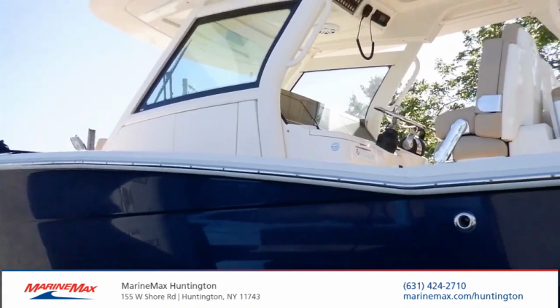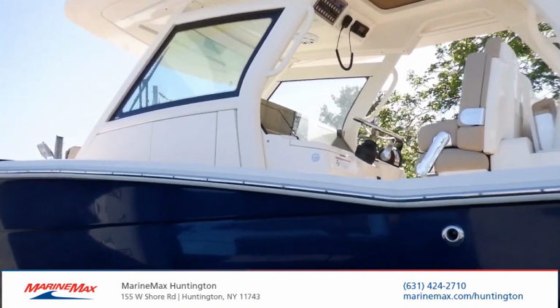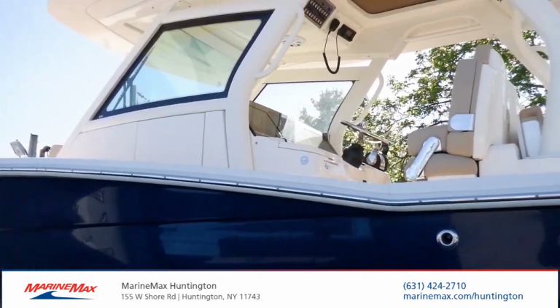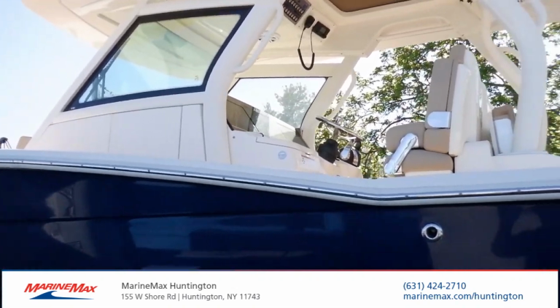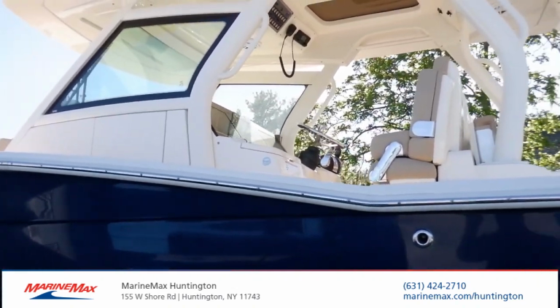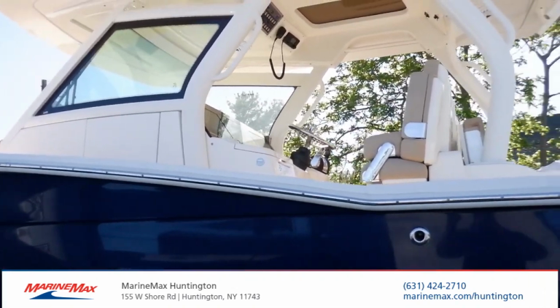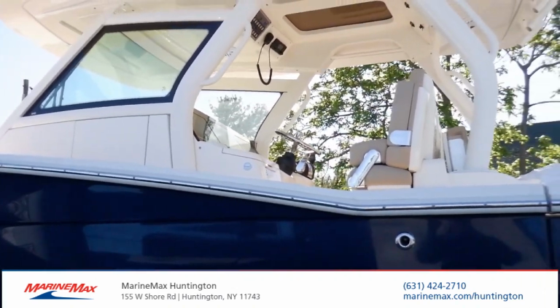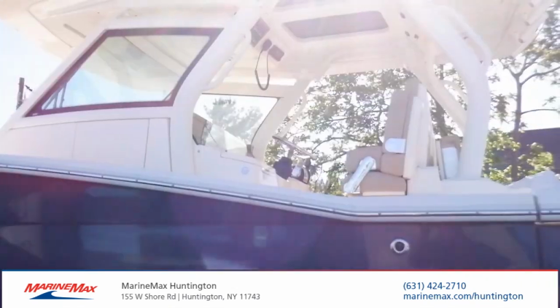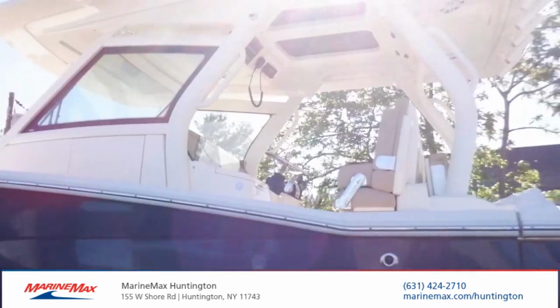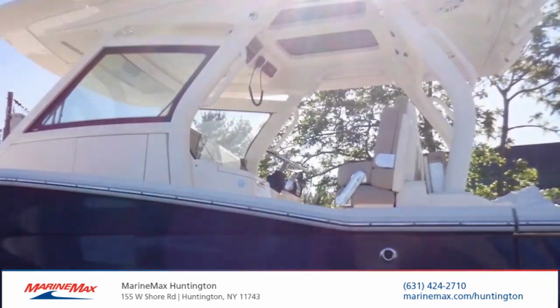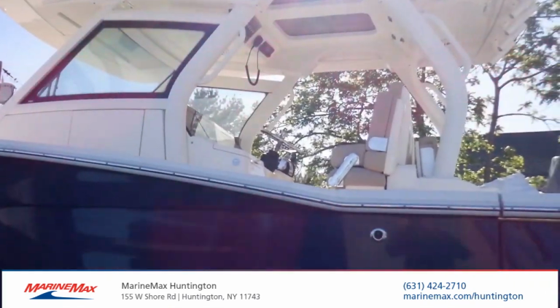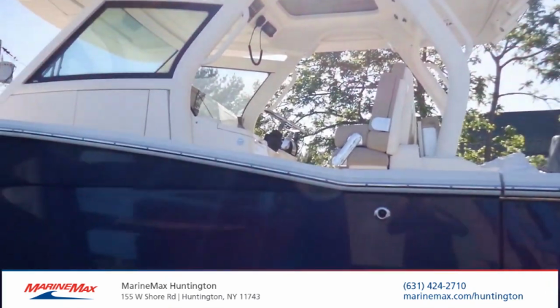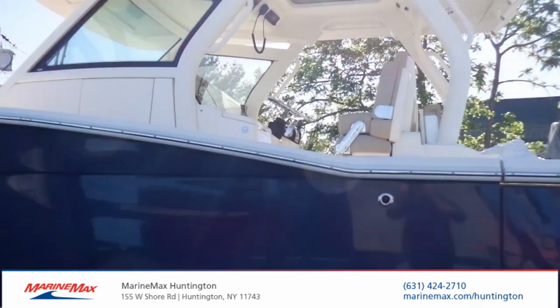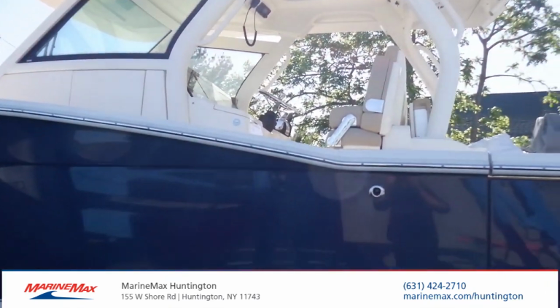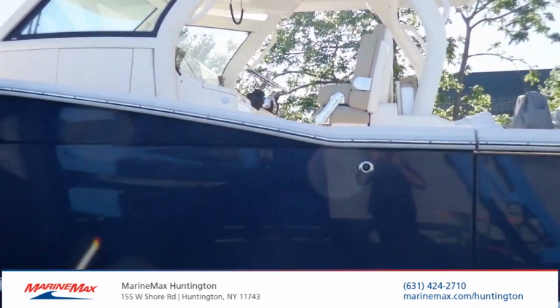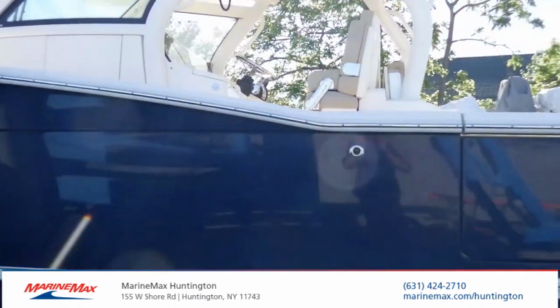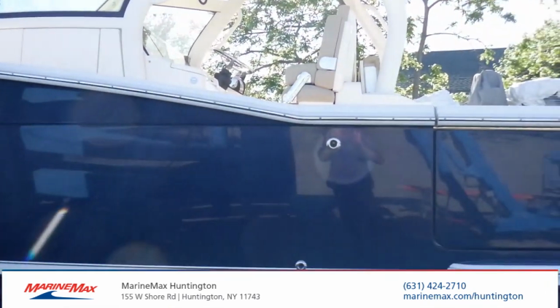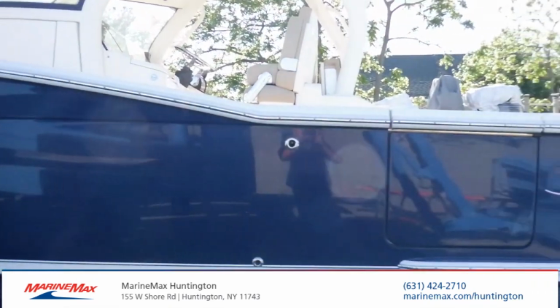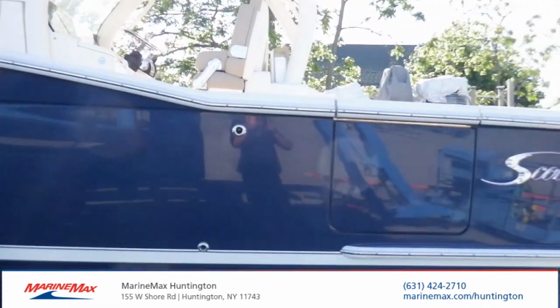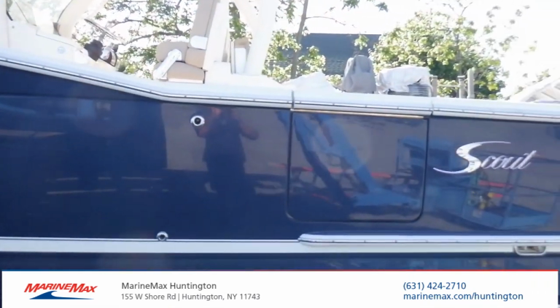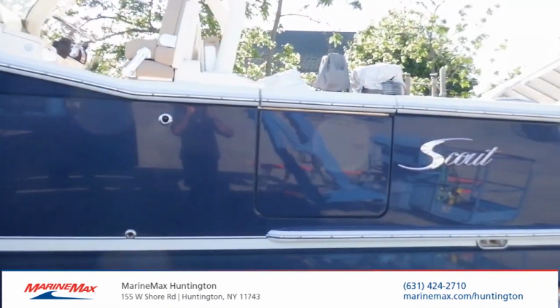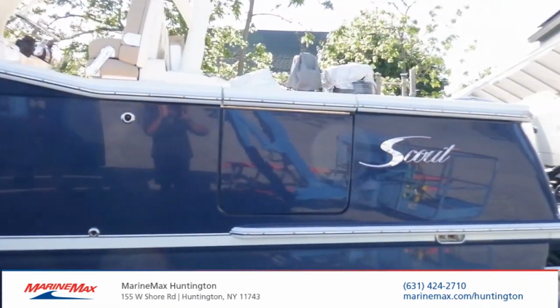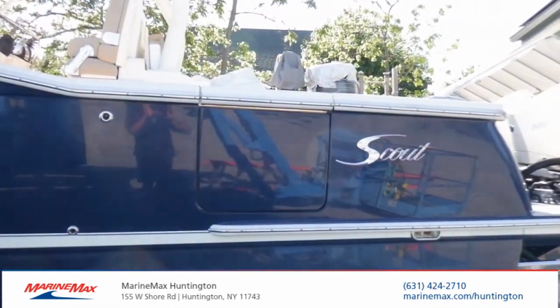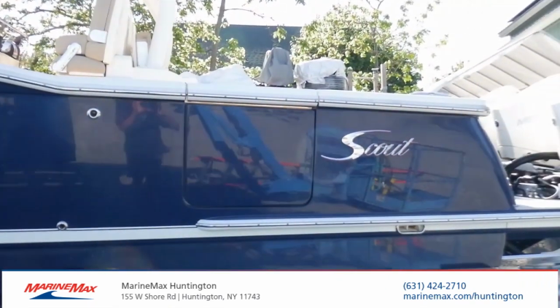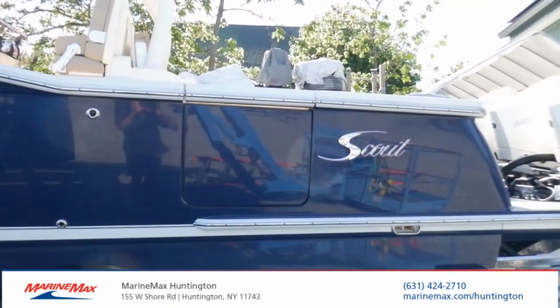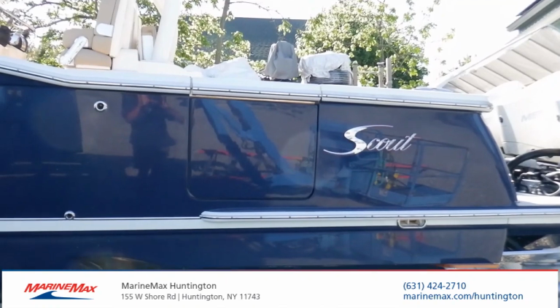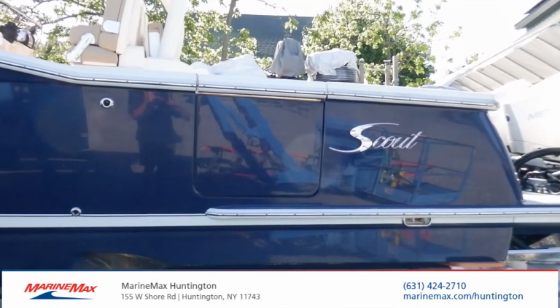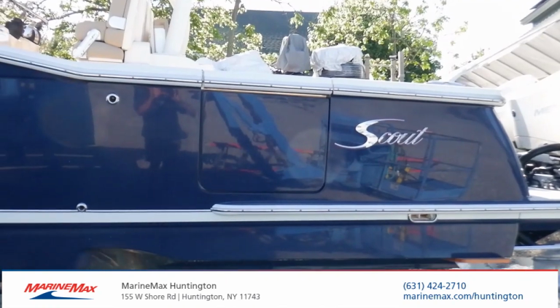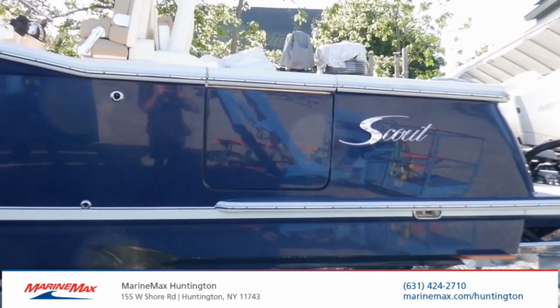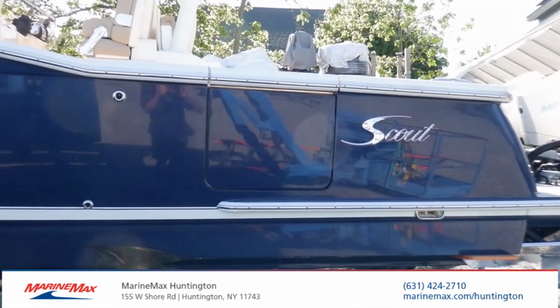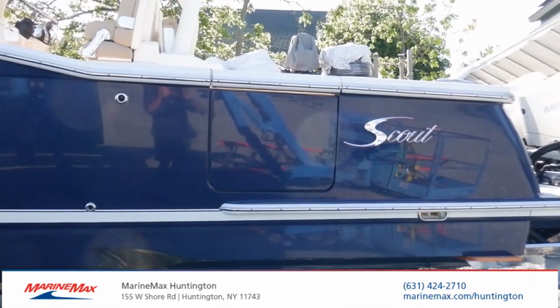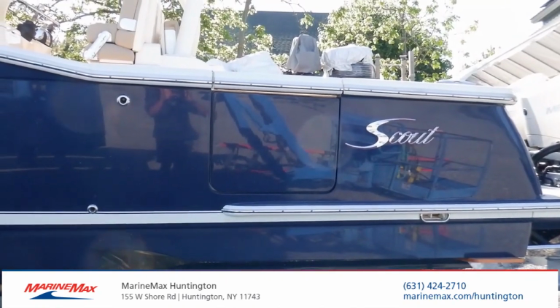If you have any questions about this boat, give us a call at the number below the screen. MarineMax Huntington, New York. Thank you.